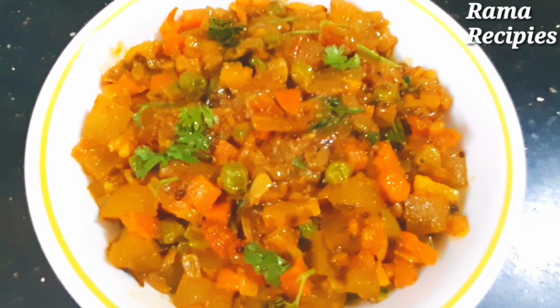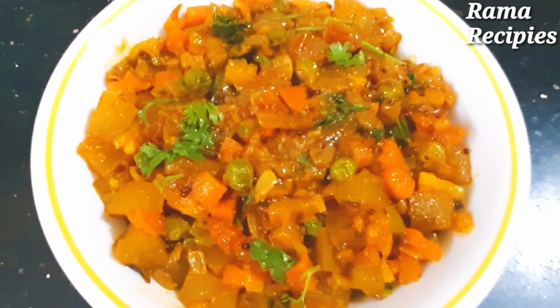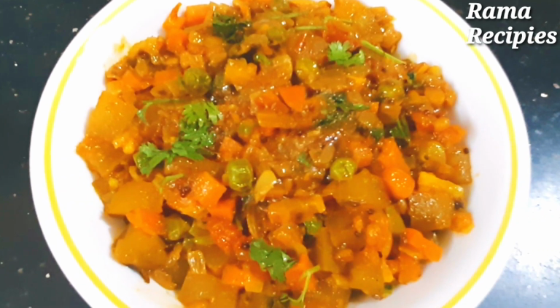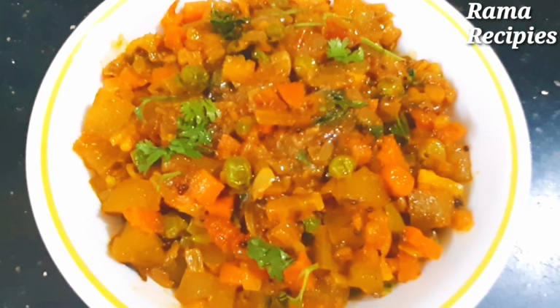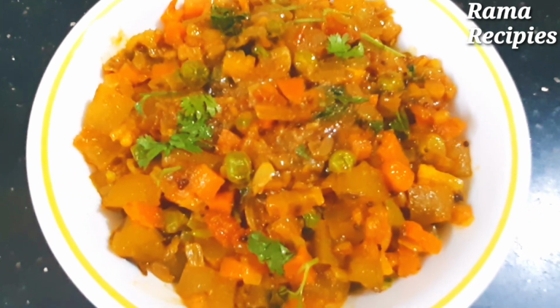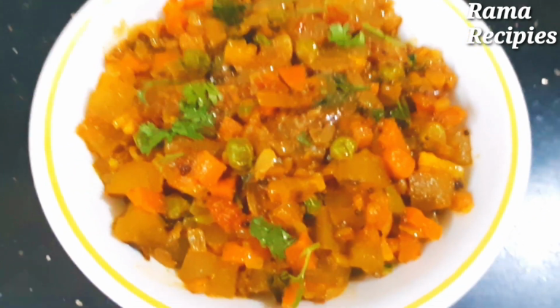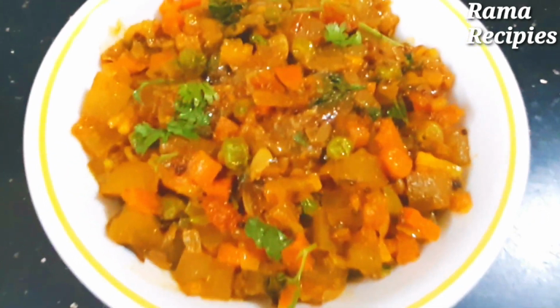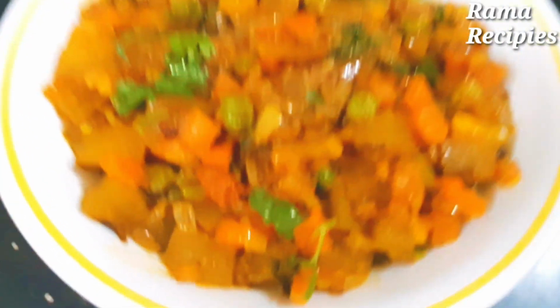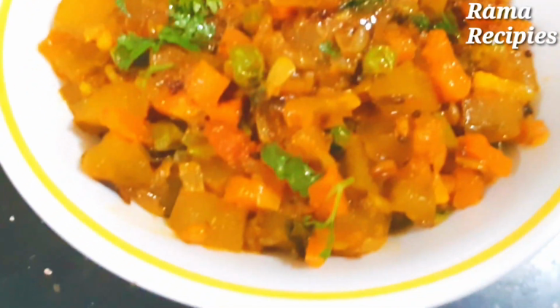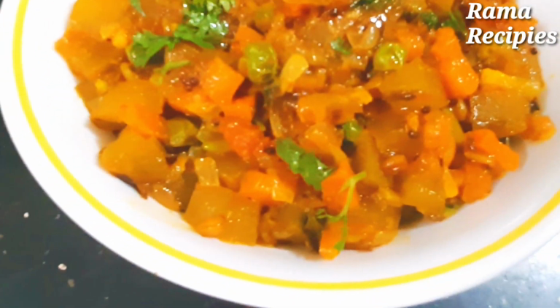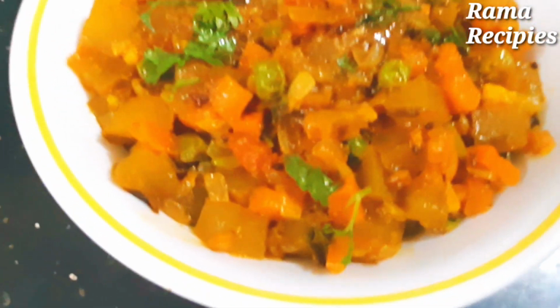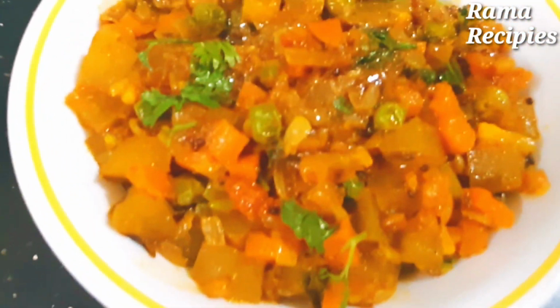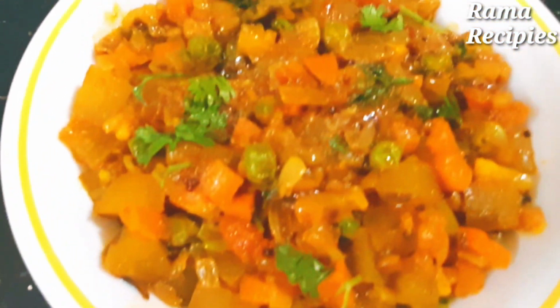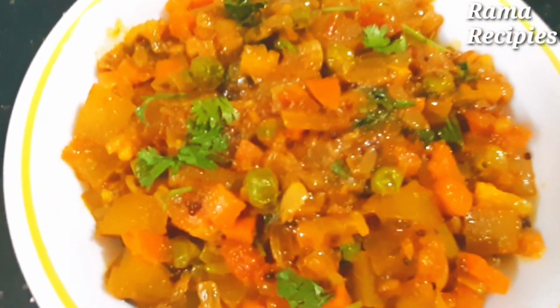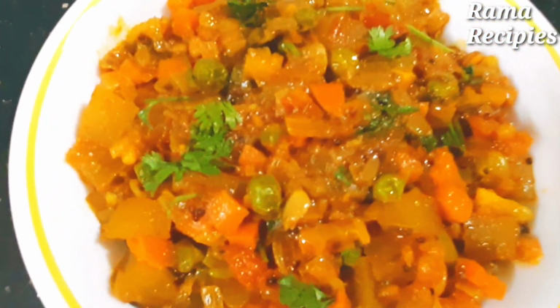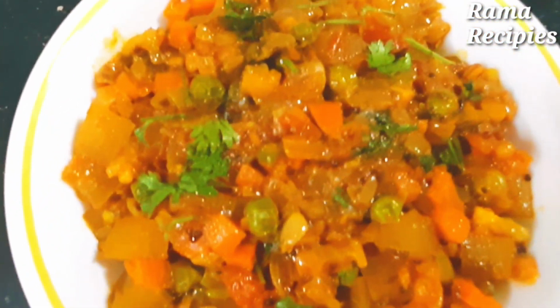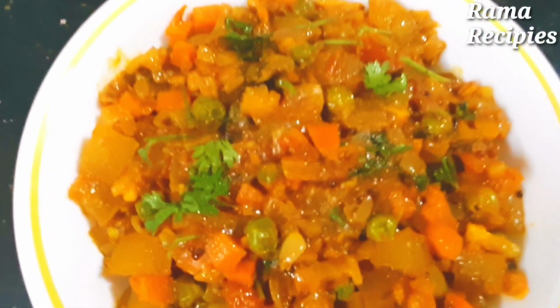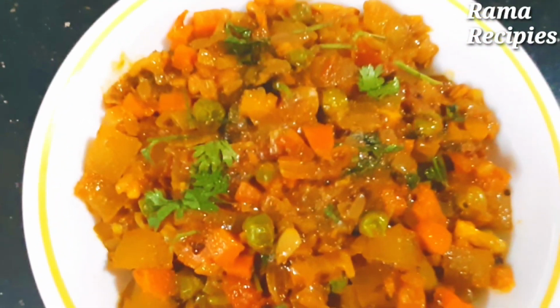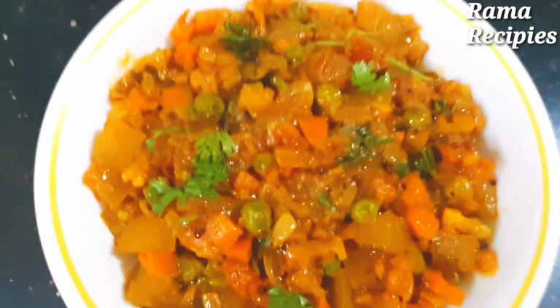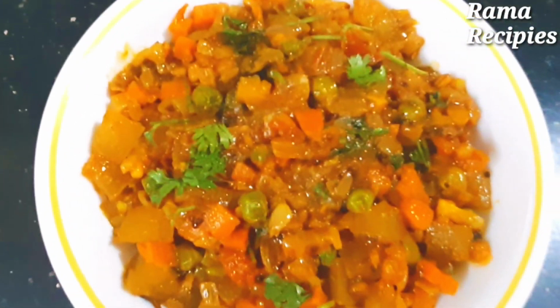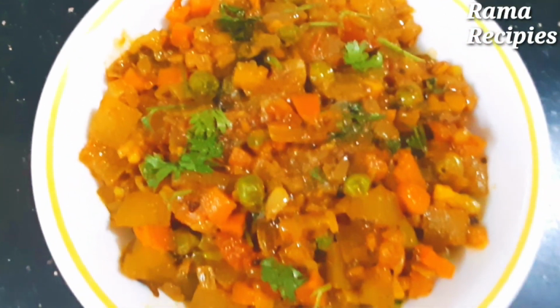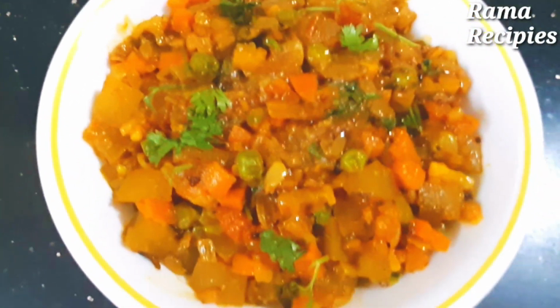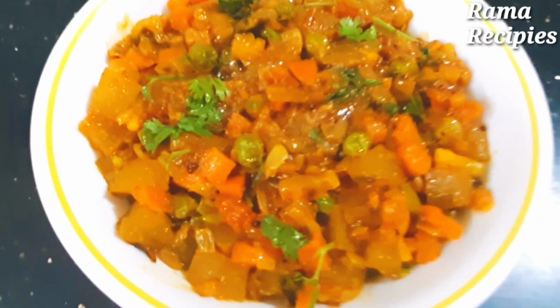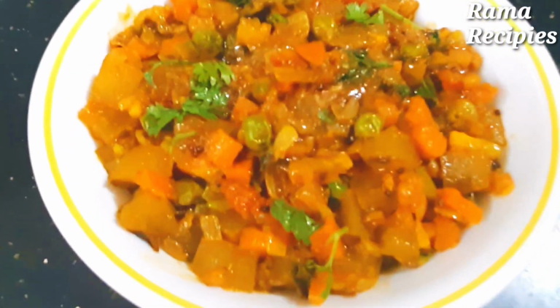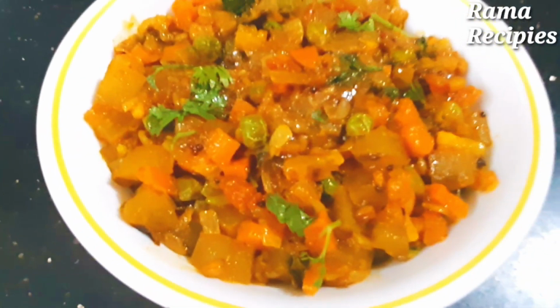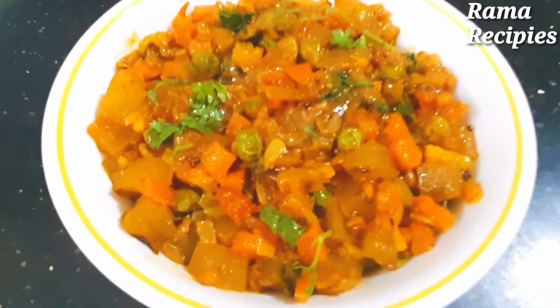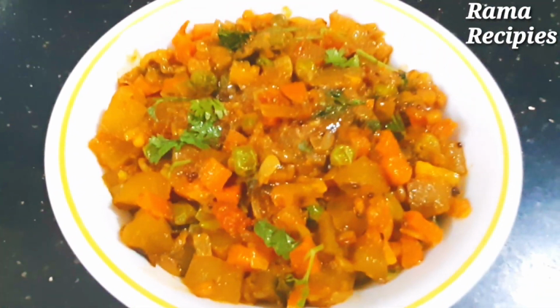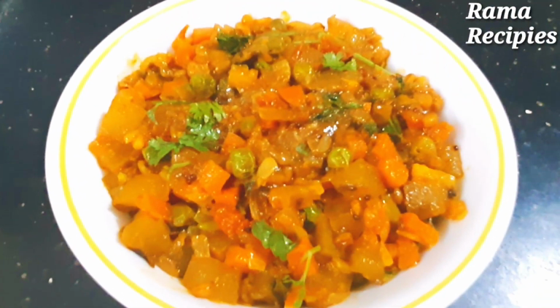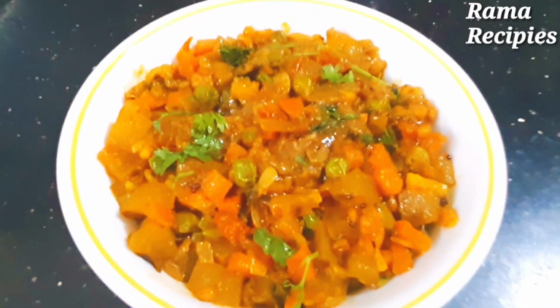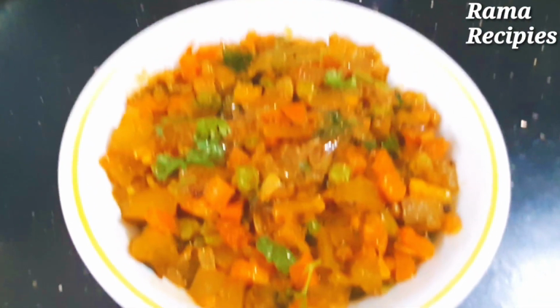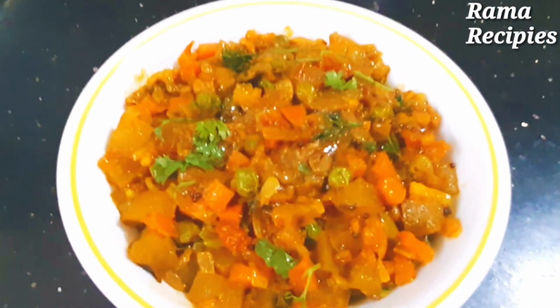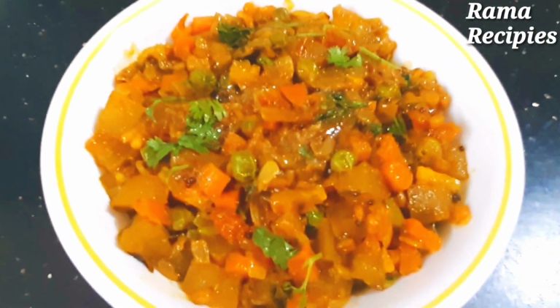Hi friends, my name is Rama. Welcome to Ramare's Peace Channel. Today, we are going to make two curries in water.